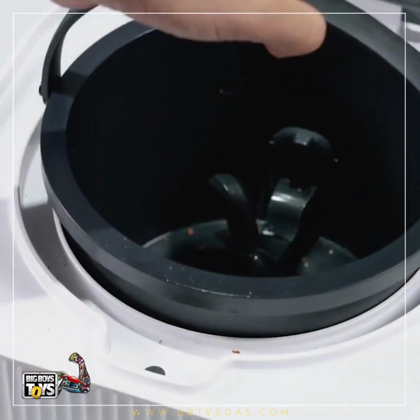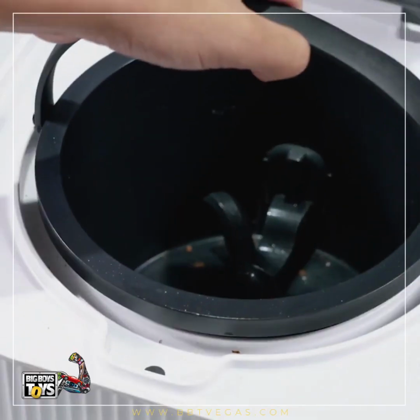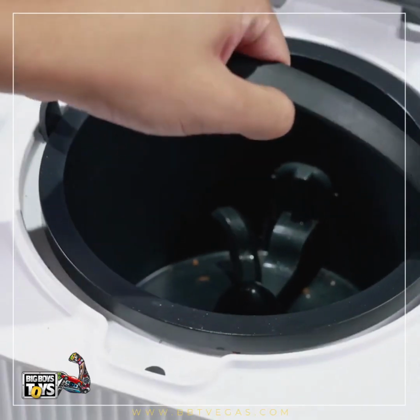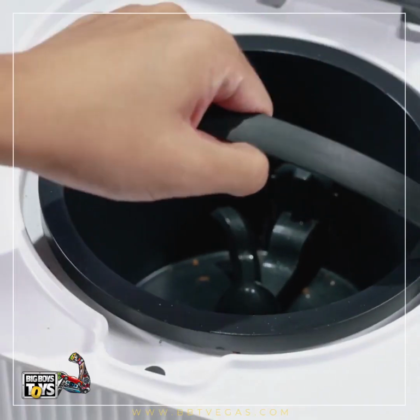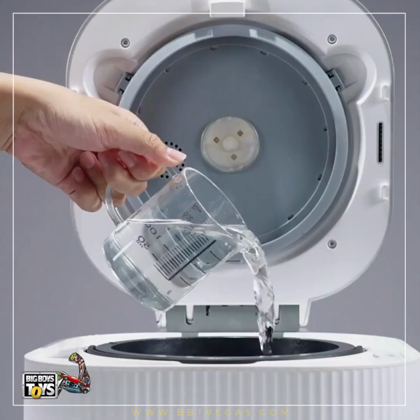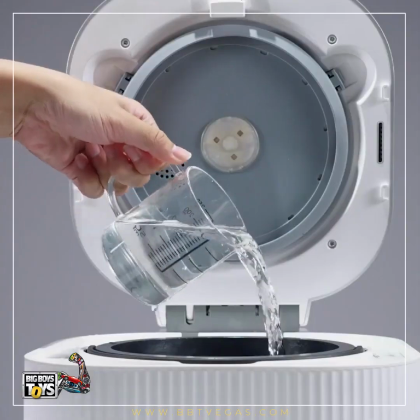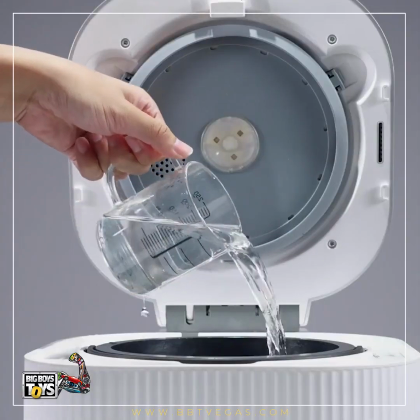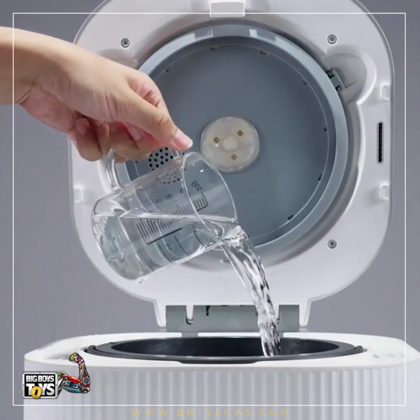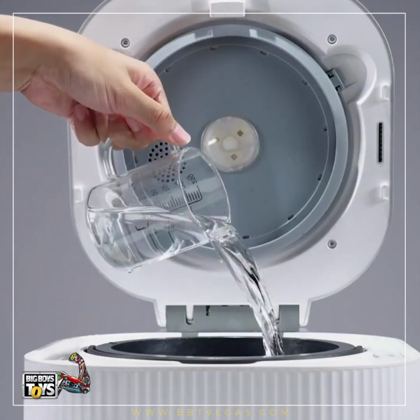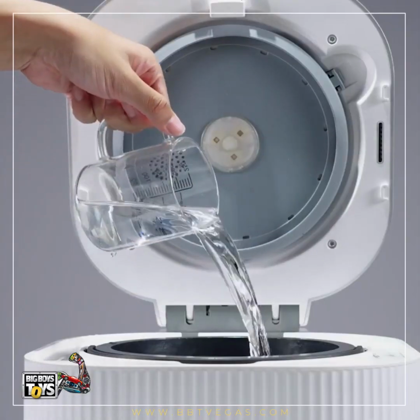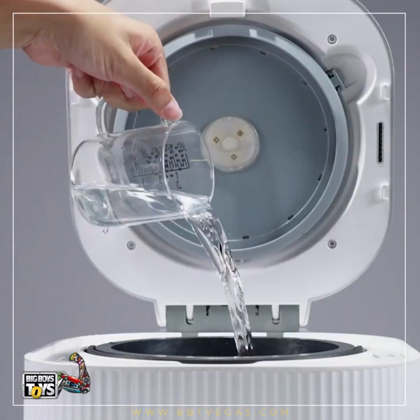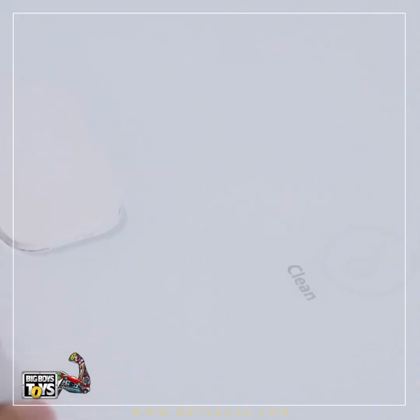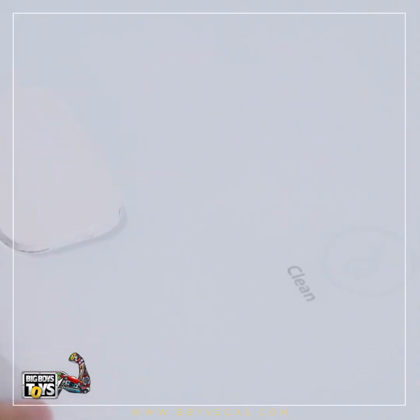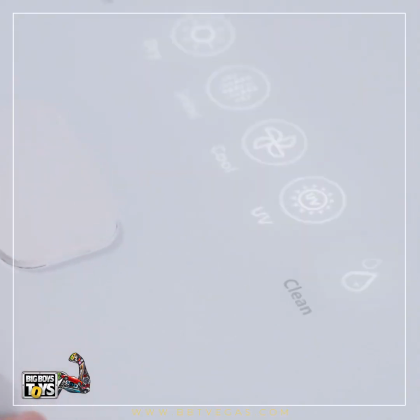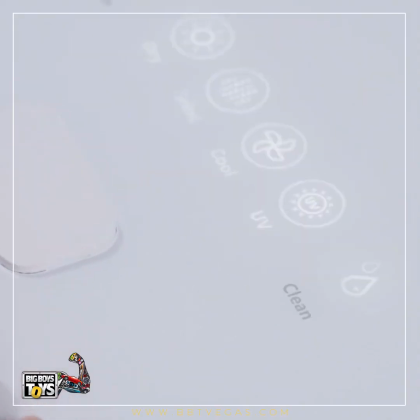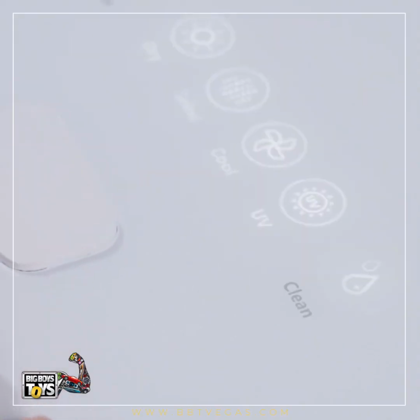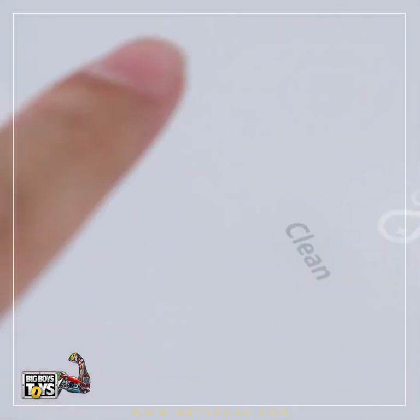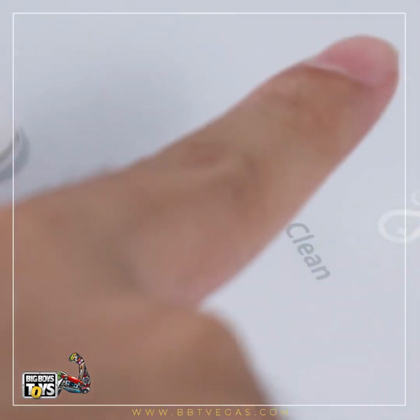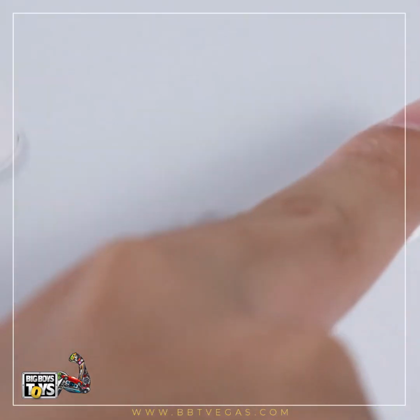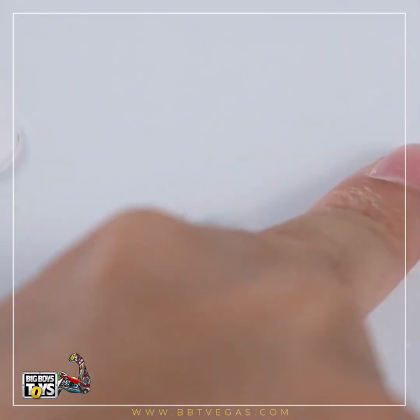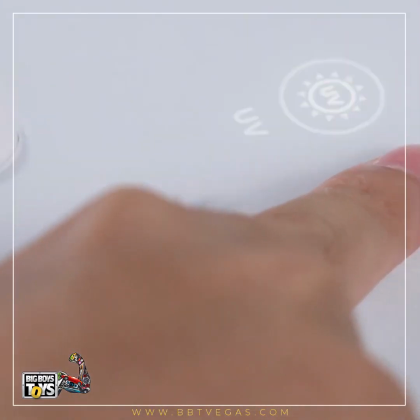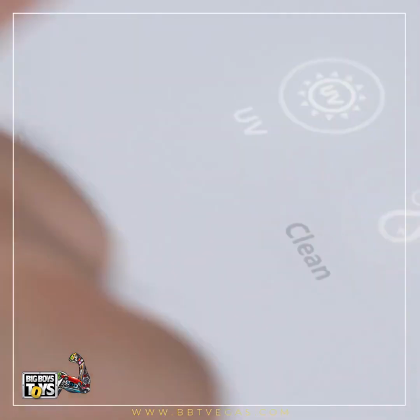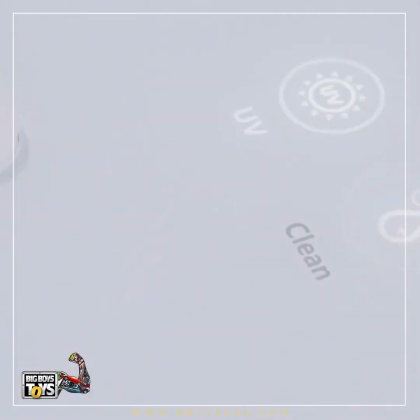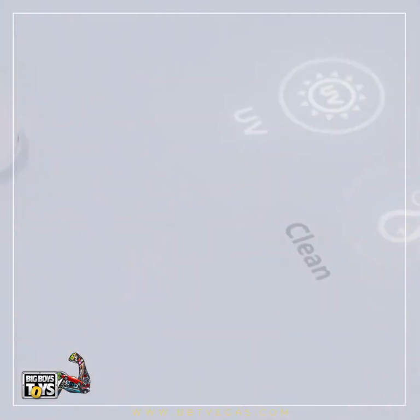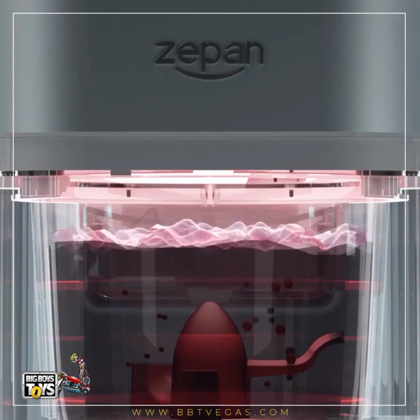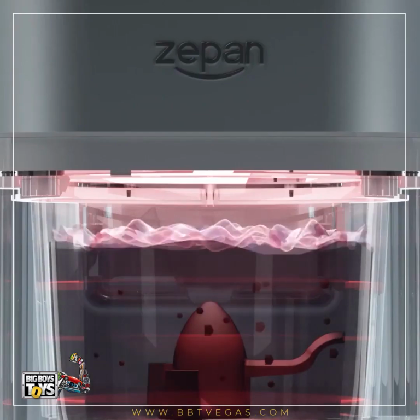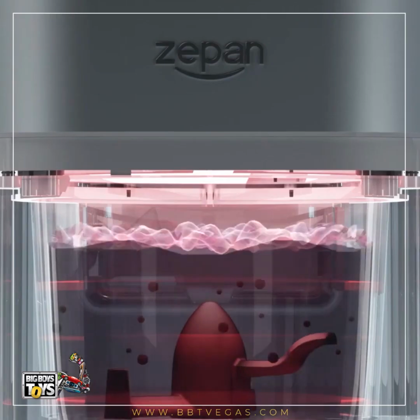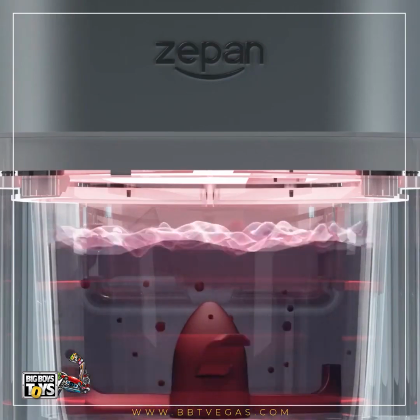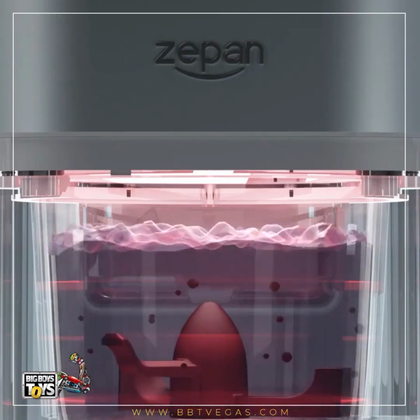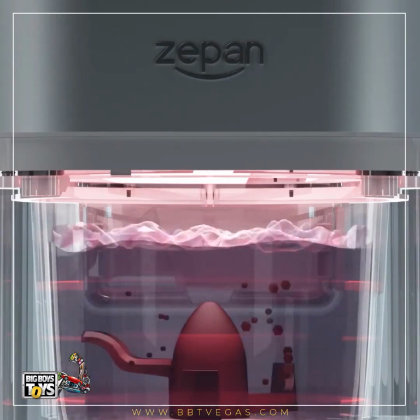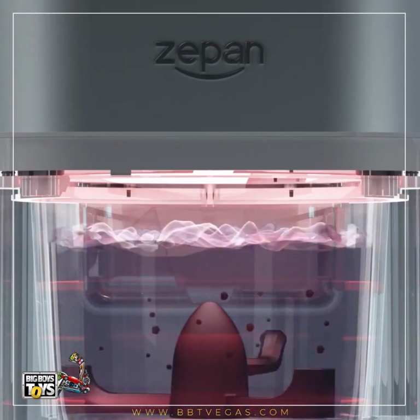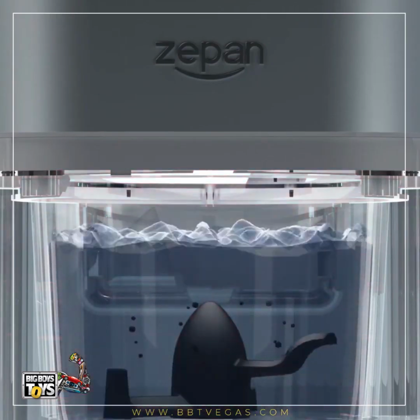You don't even need to take the bucket out for cleaning. The self-cleaning mode will do that for you.